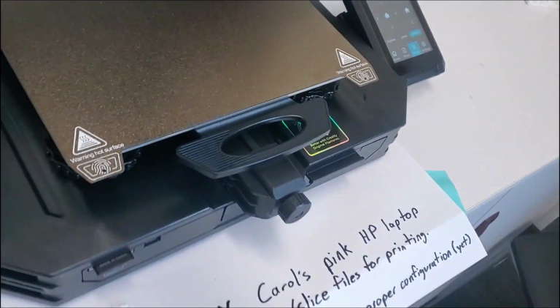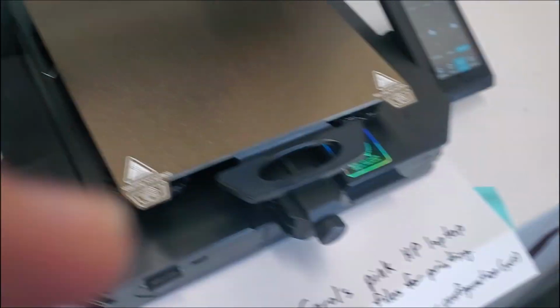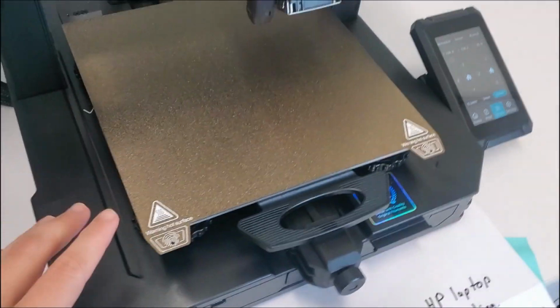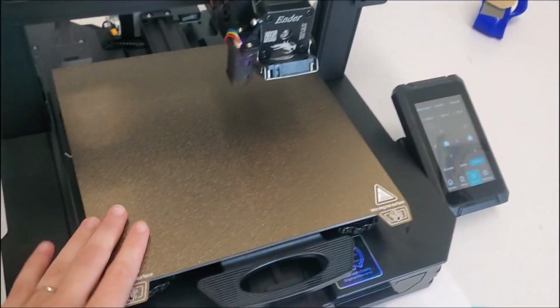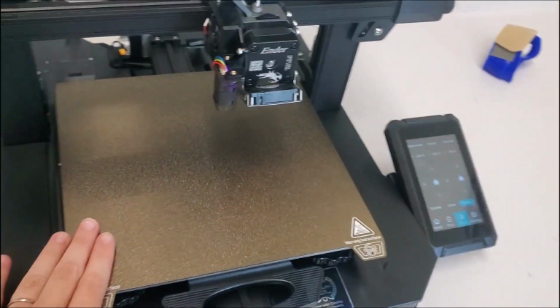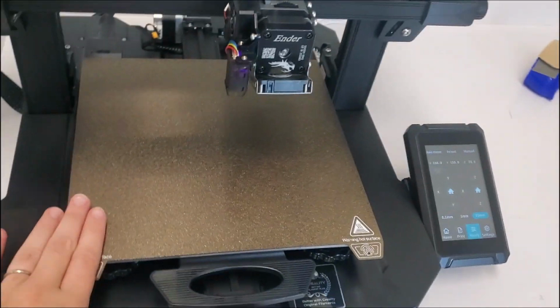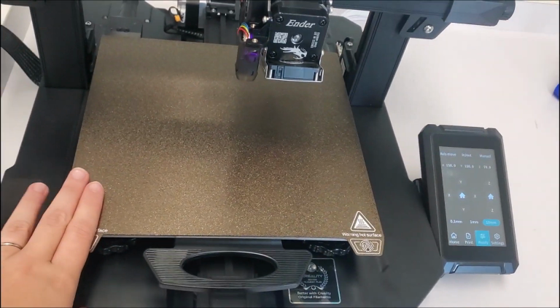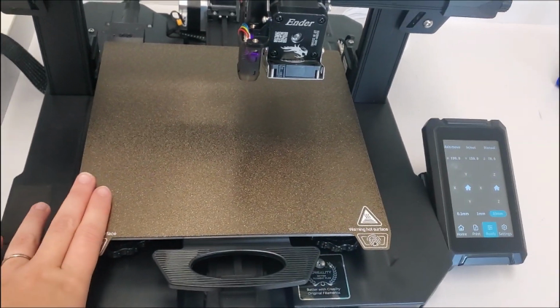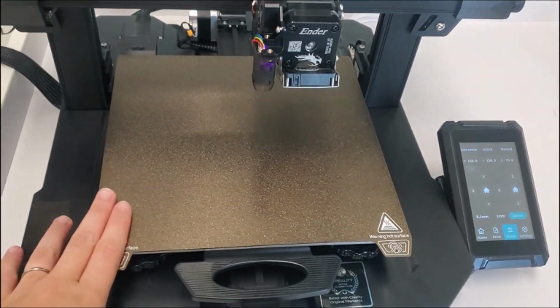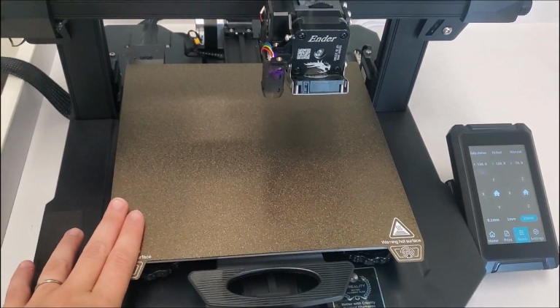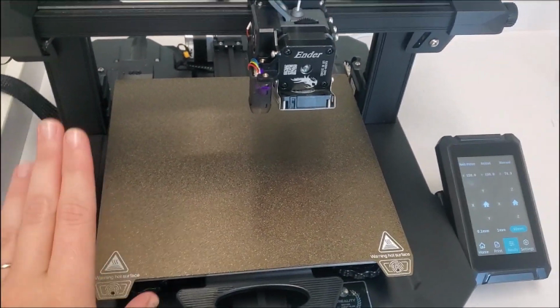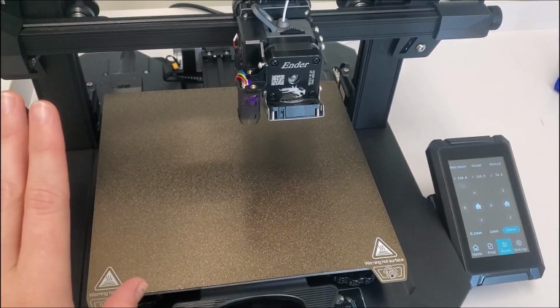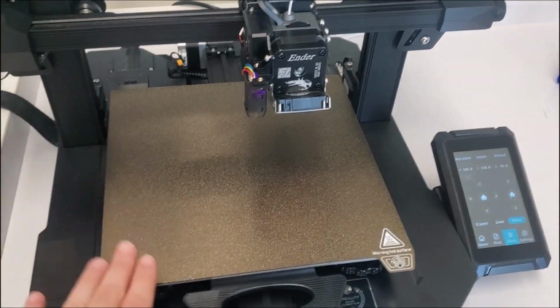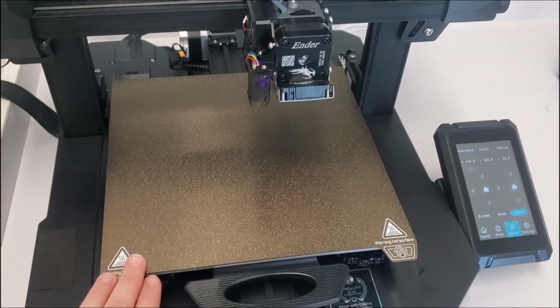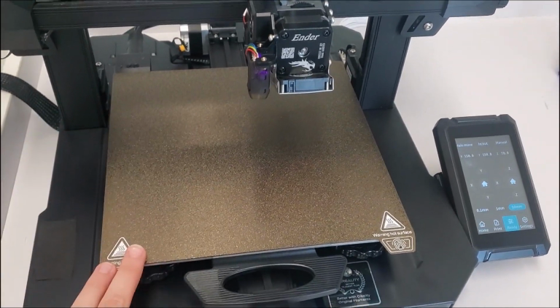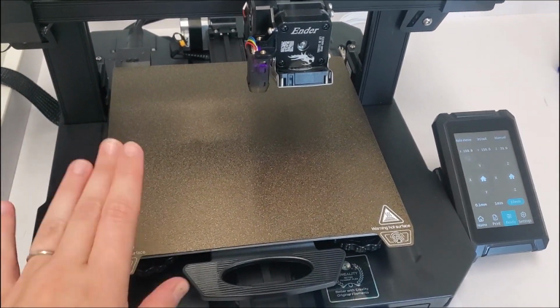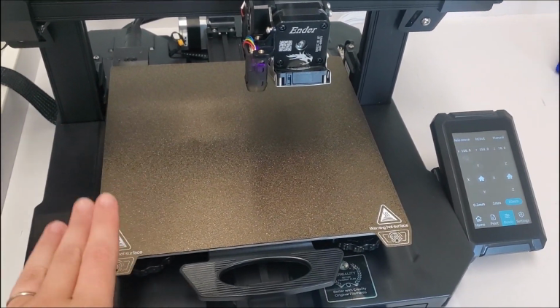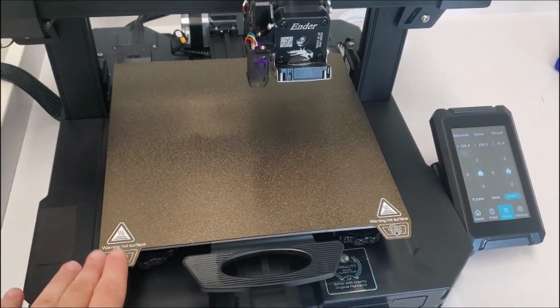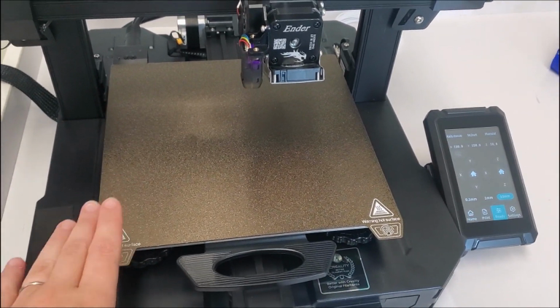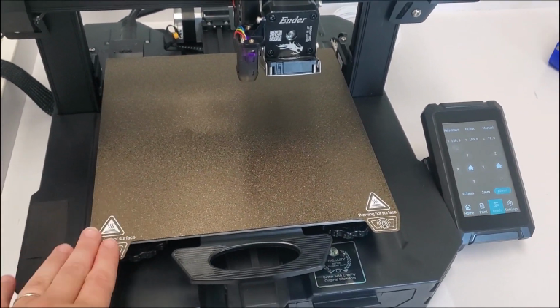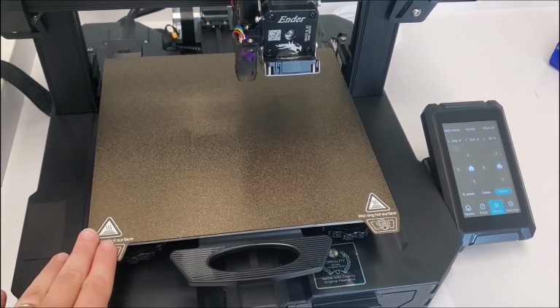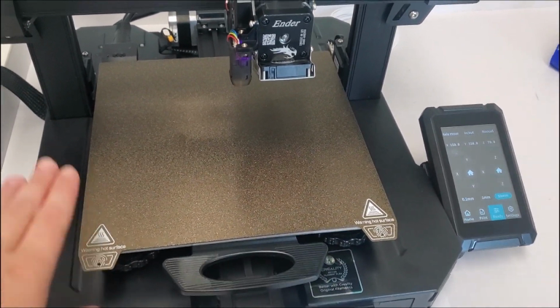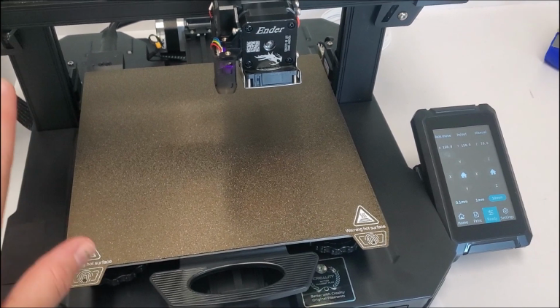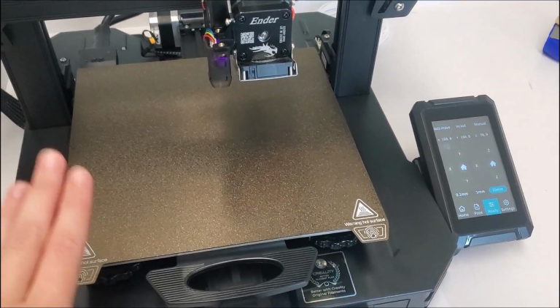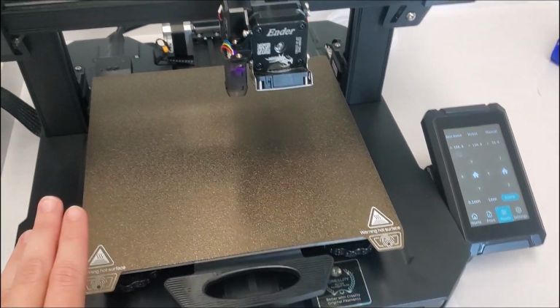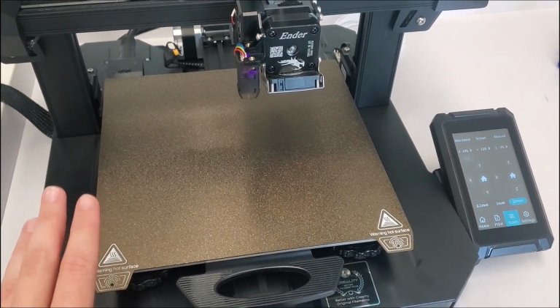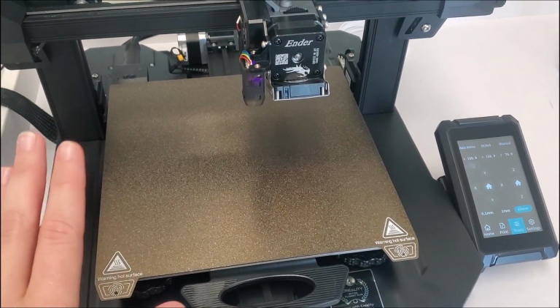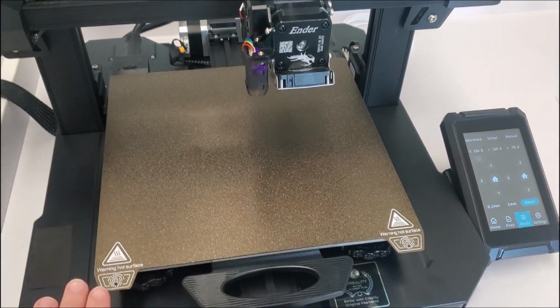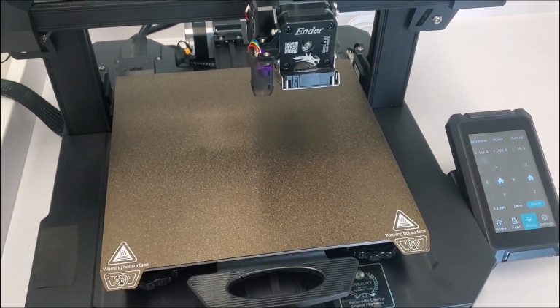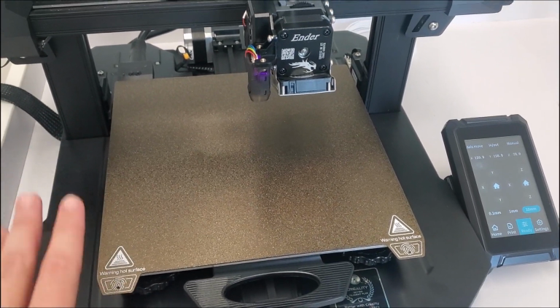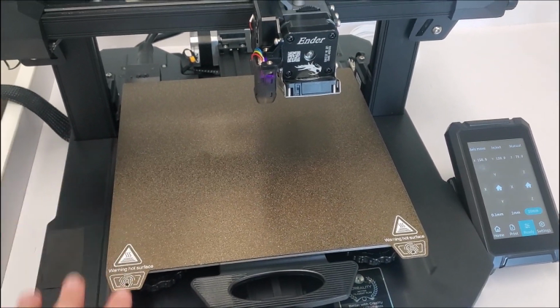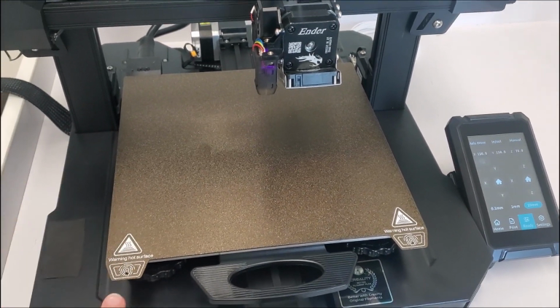This is your print bed. This also gets hot, not as hot as the nozzle, but we do not recommend you touching it while printing.